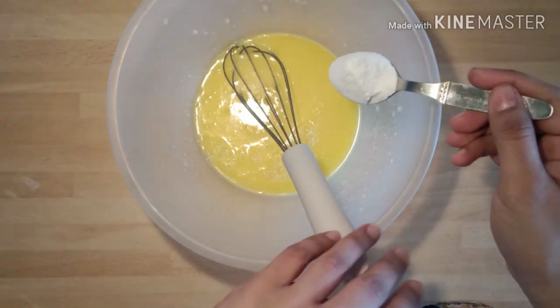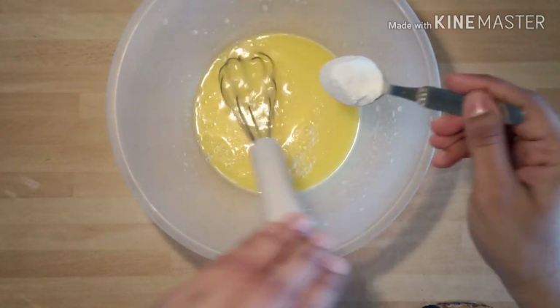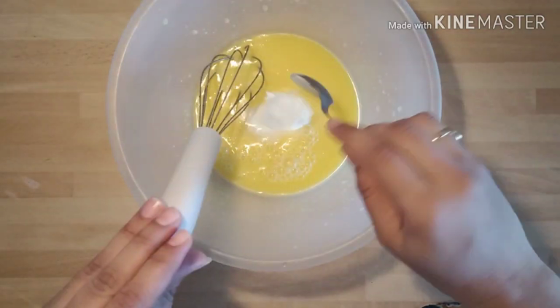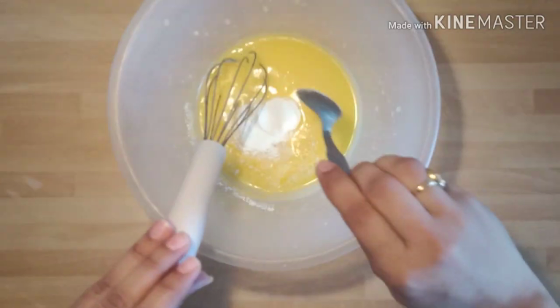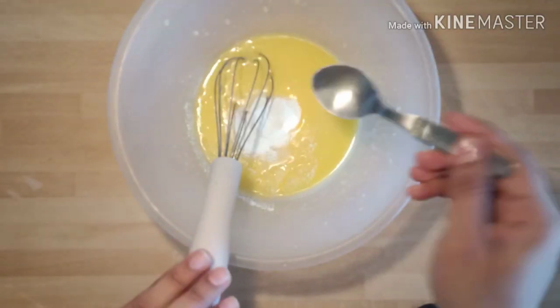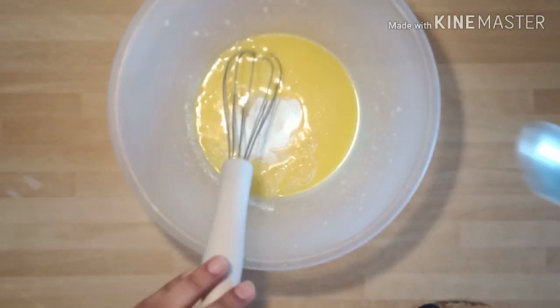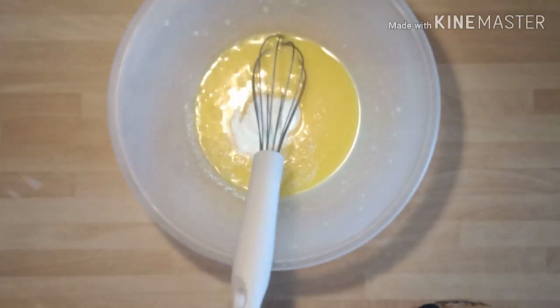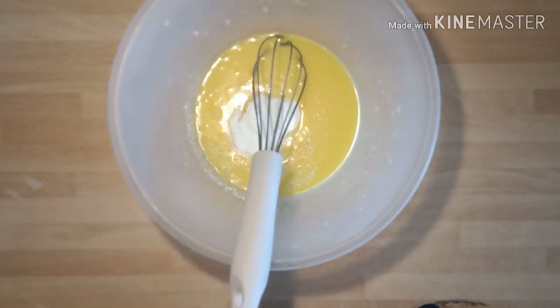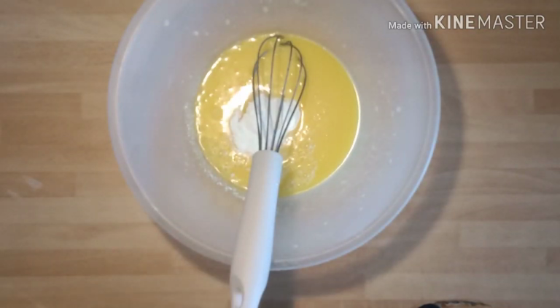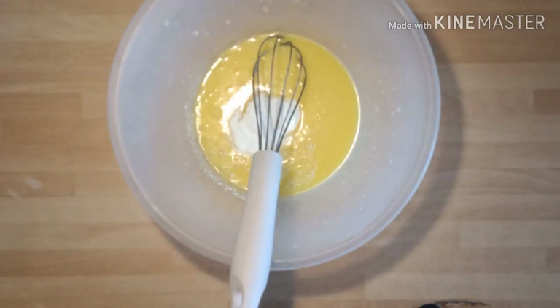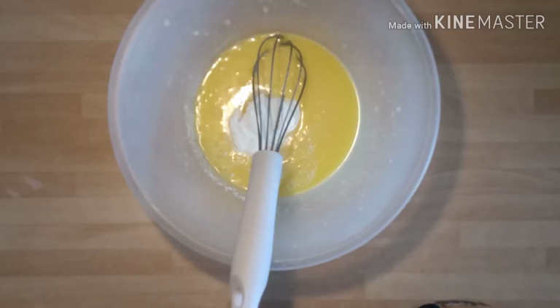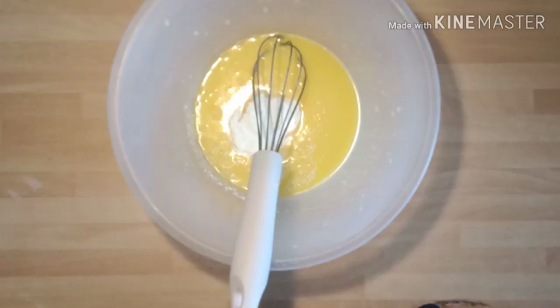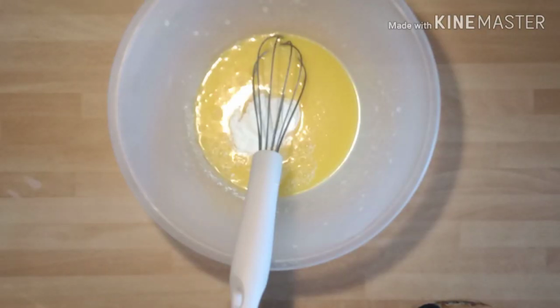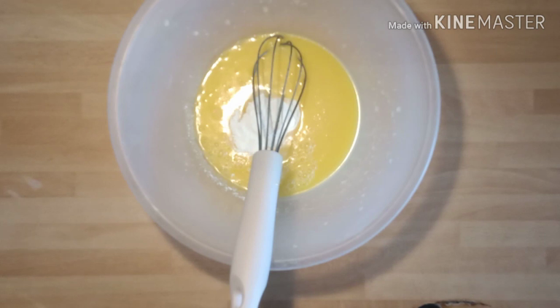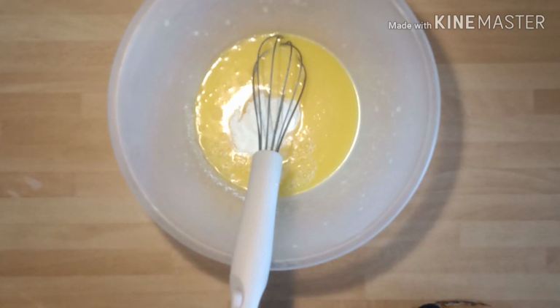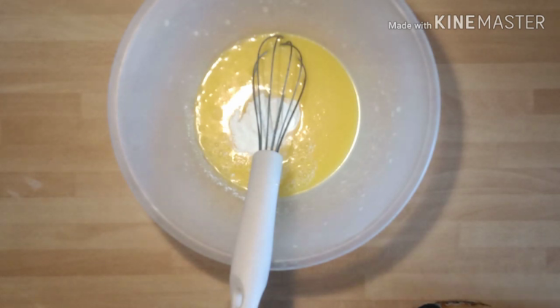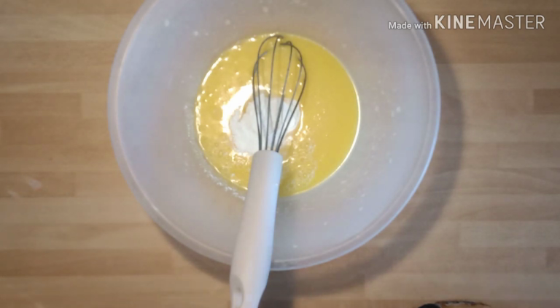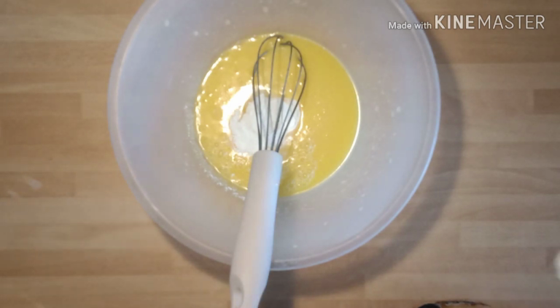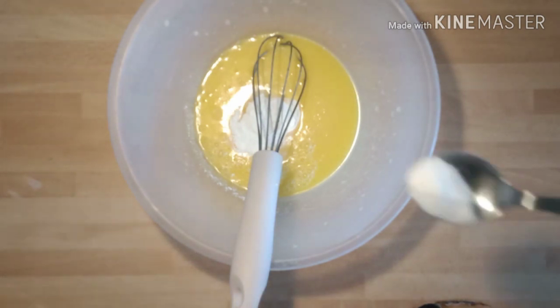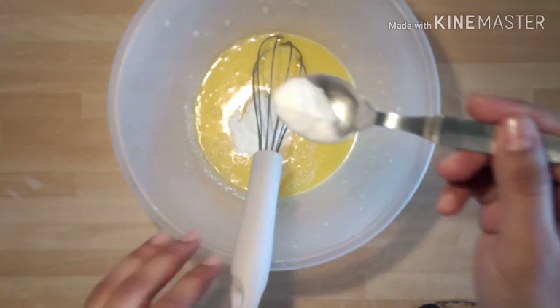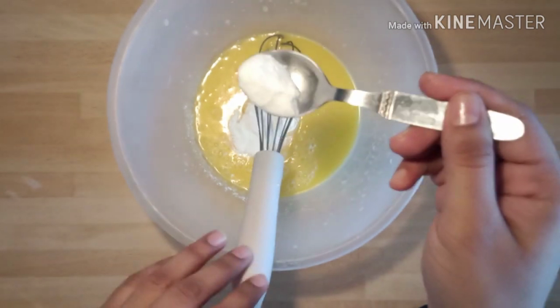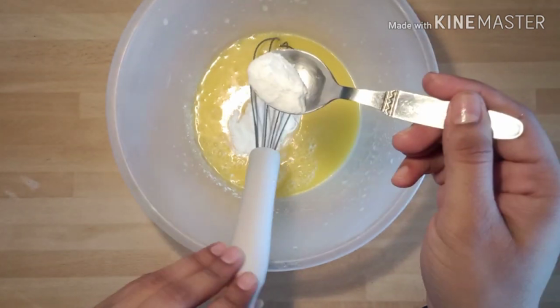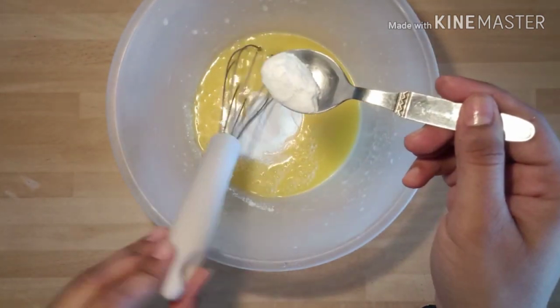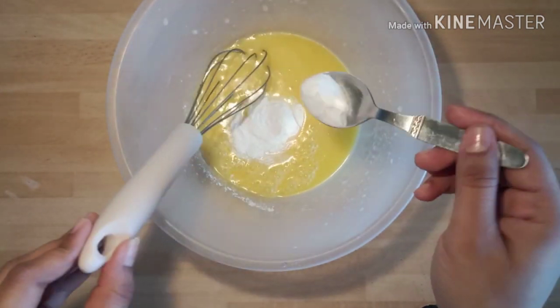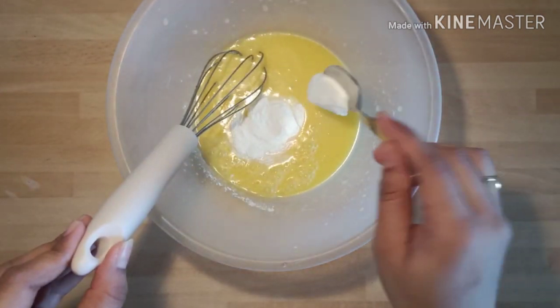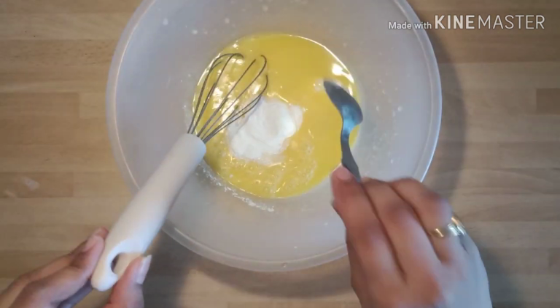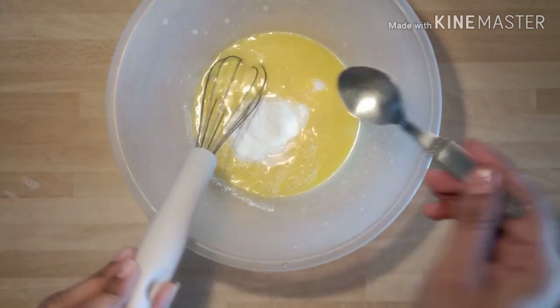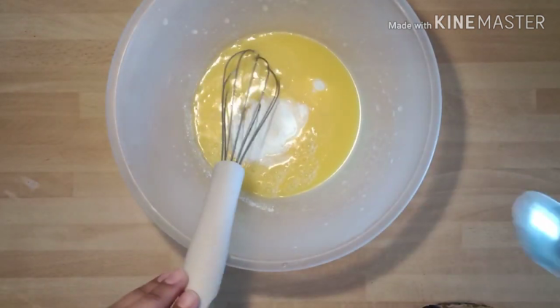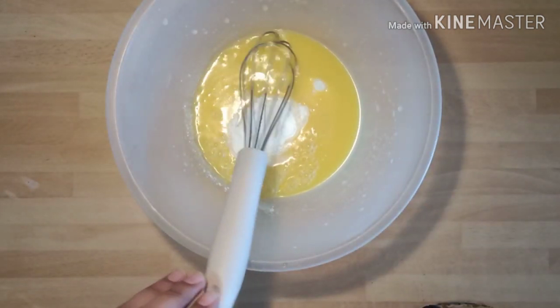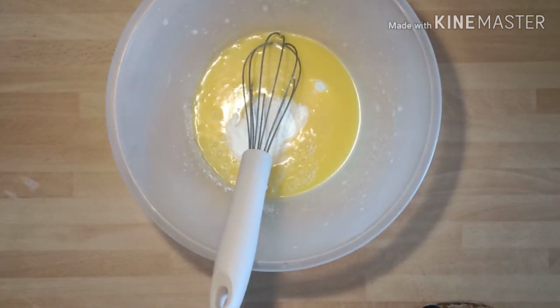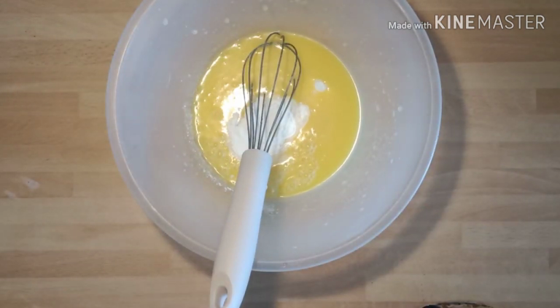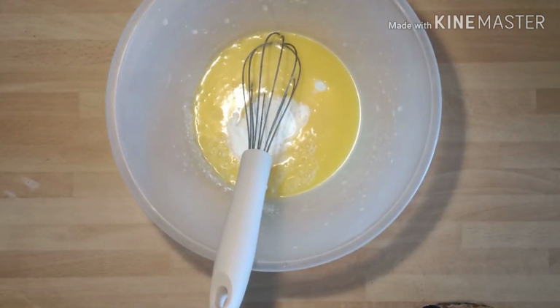Now add 1 teaspoon baking powder and 1/2 teaspoon baking soda, and mix it well.